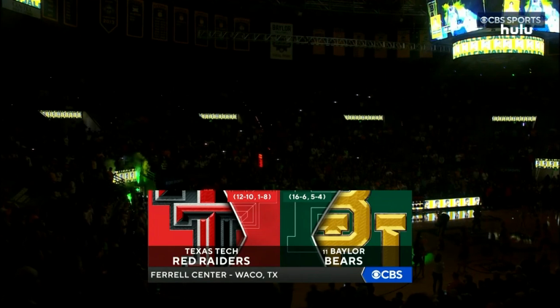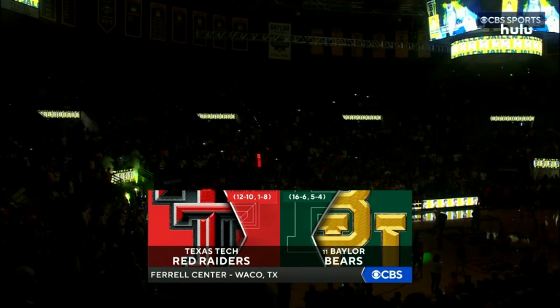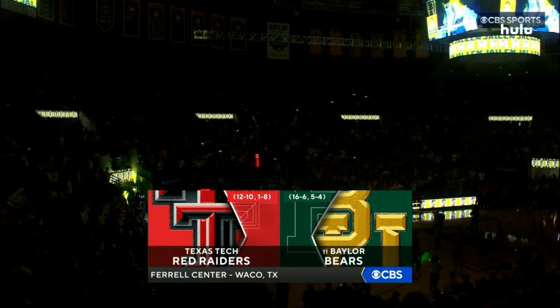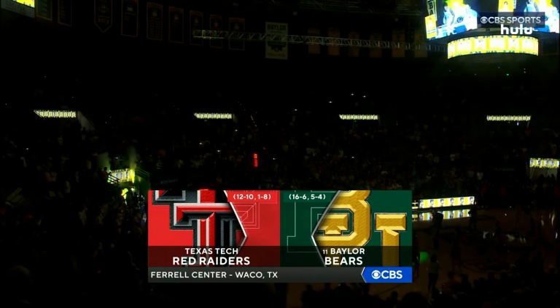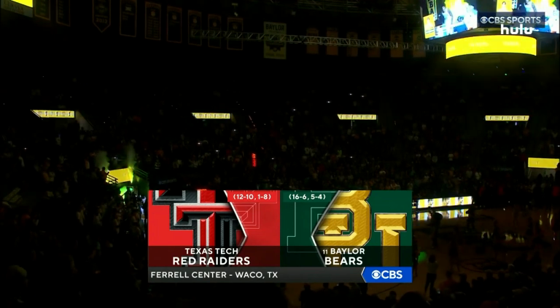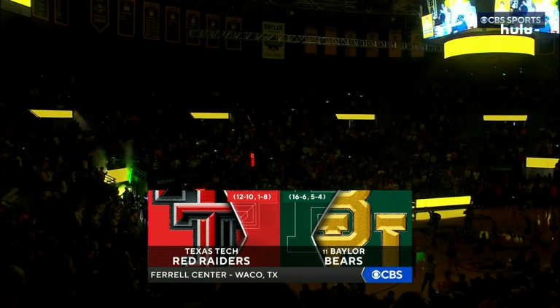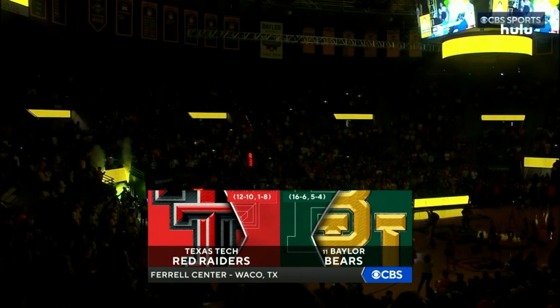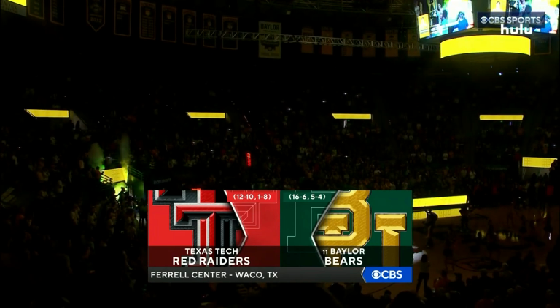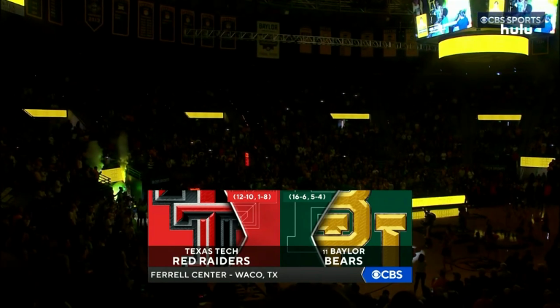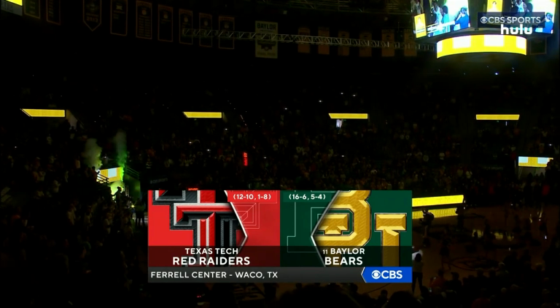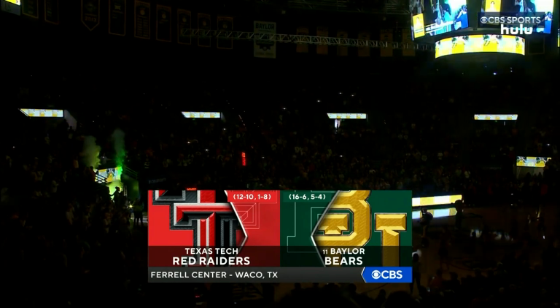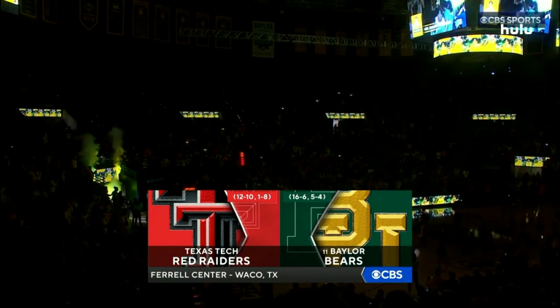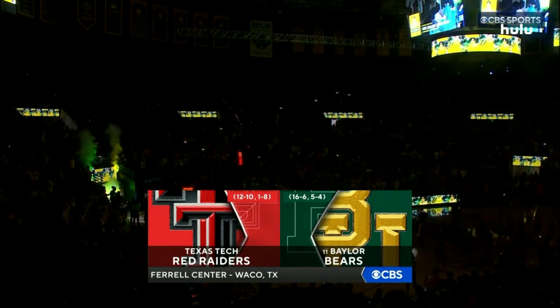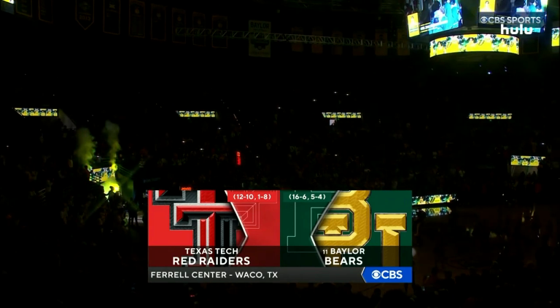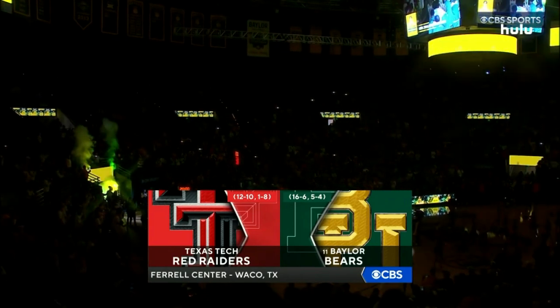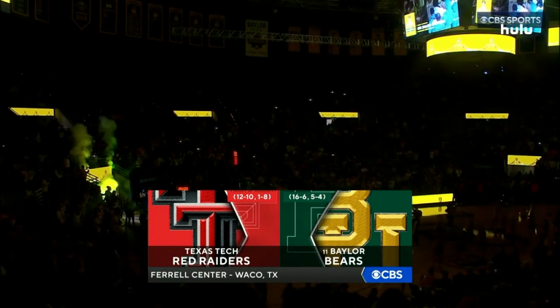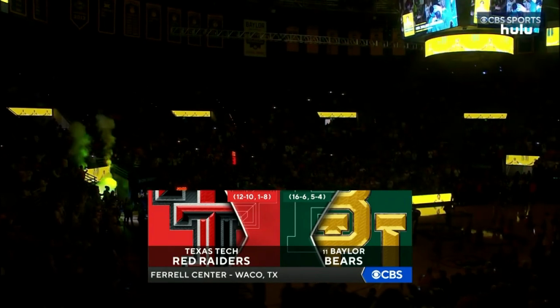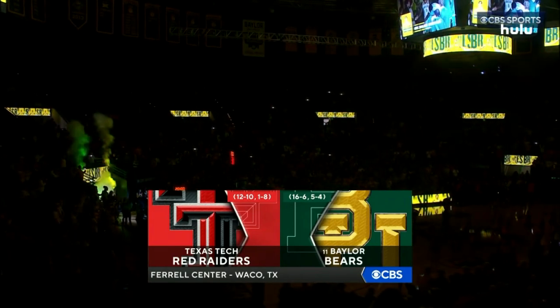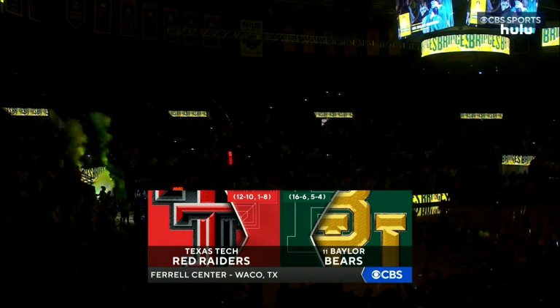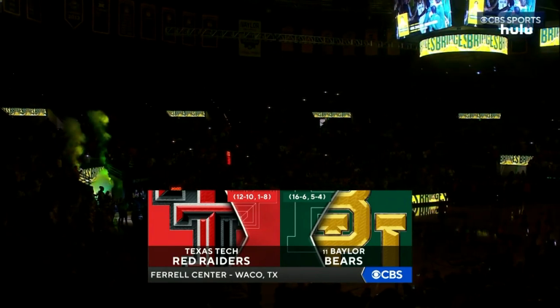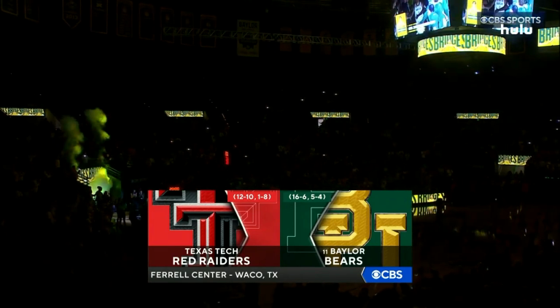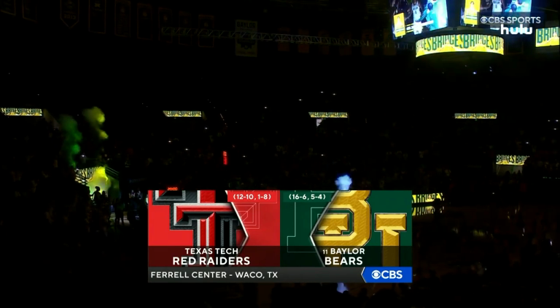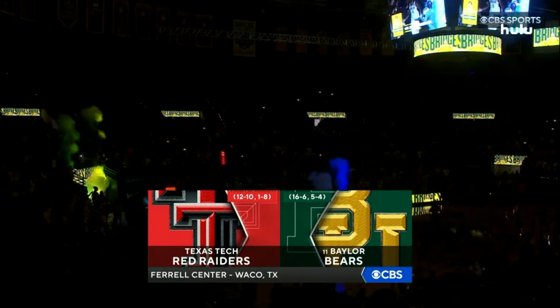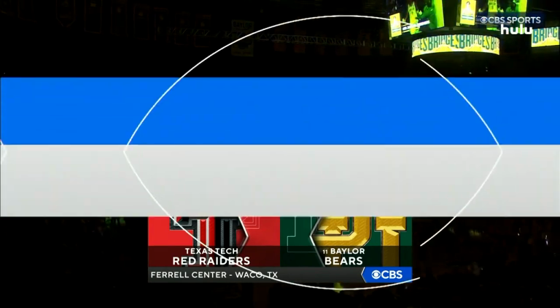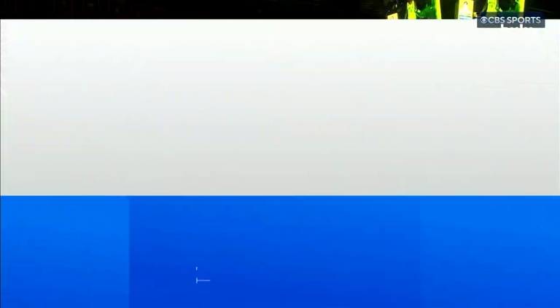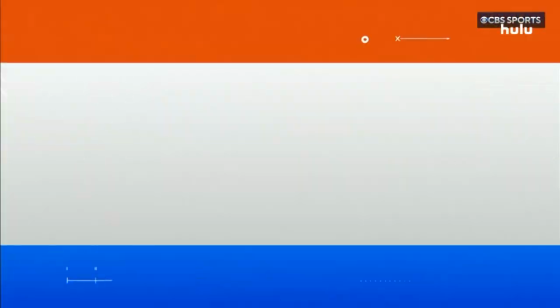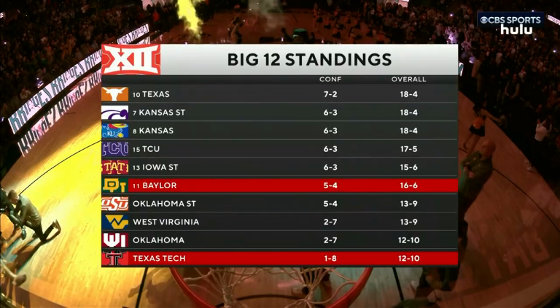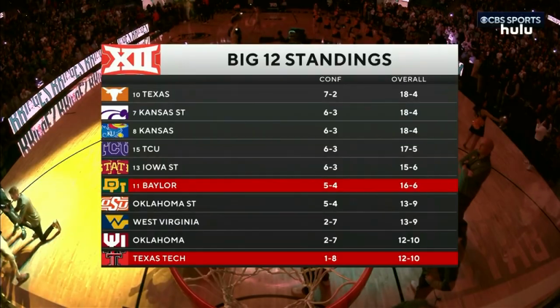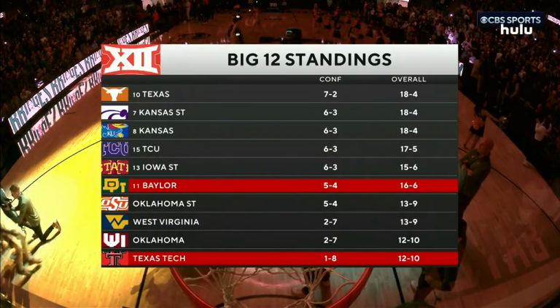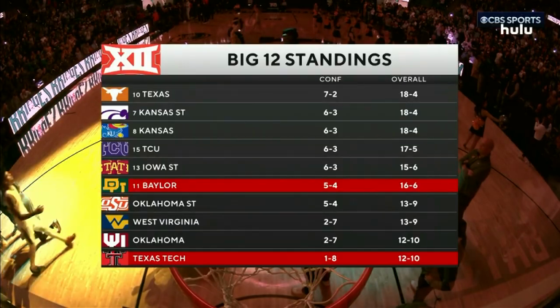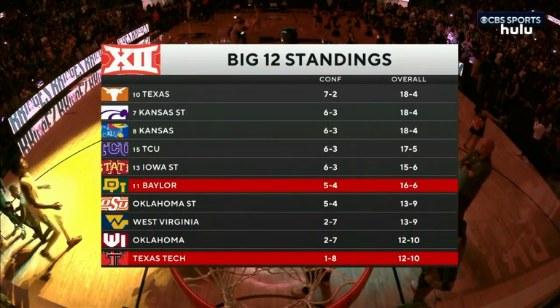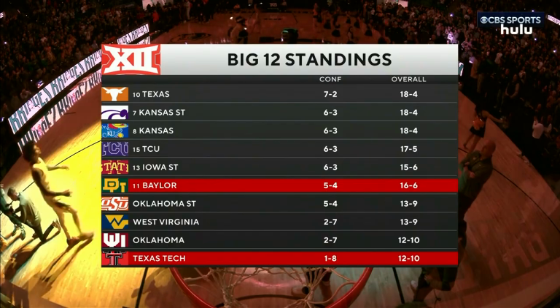A battle from the Big 12 — the Red Raiders take on the number 11 ranked Baylor Bears.